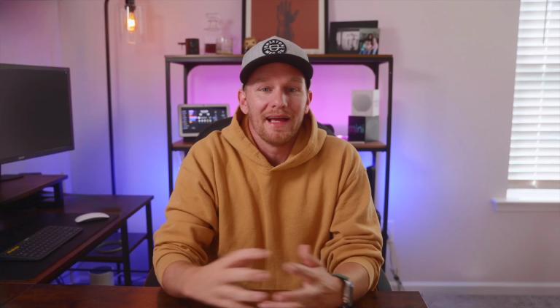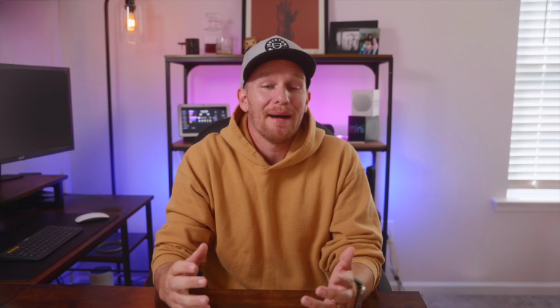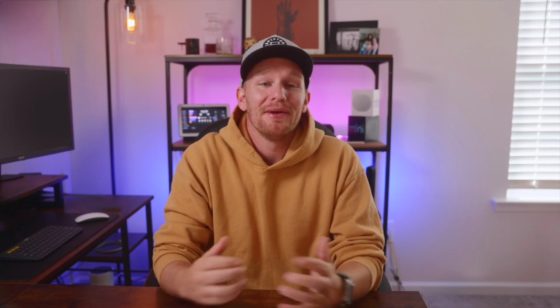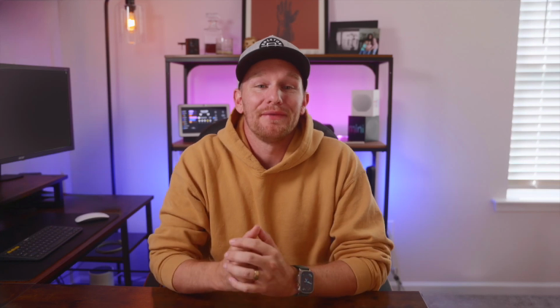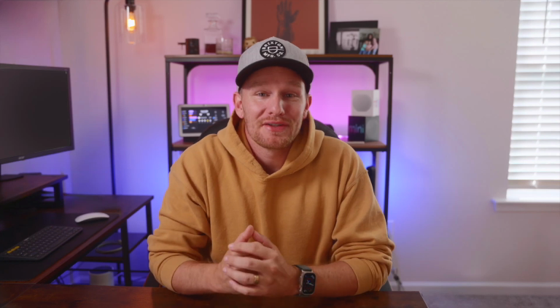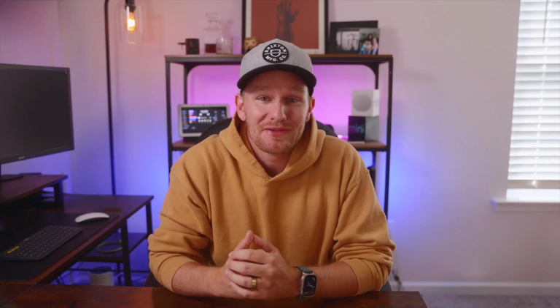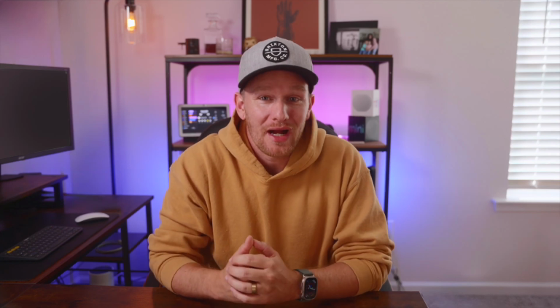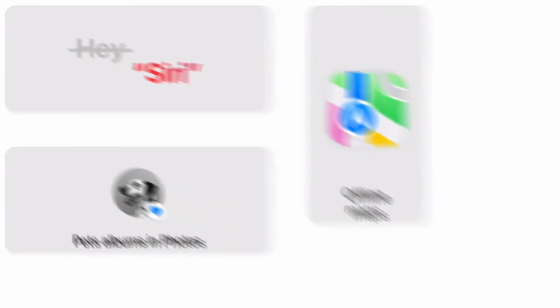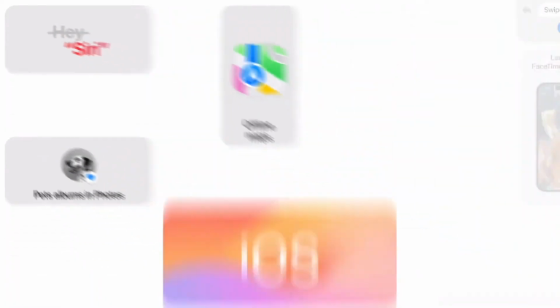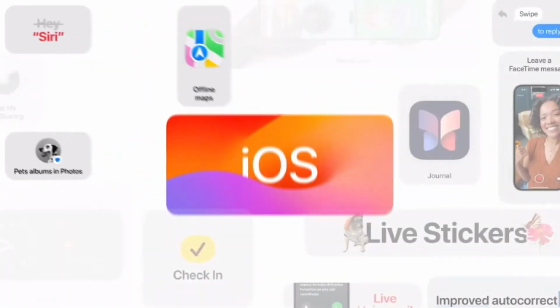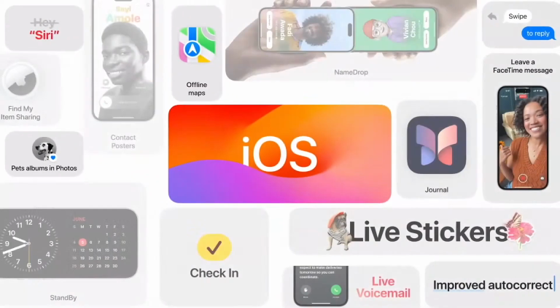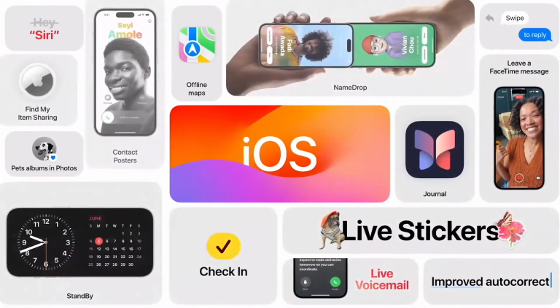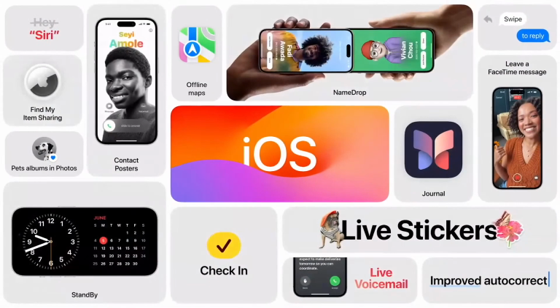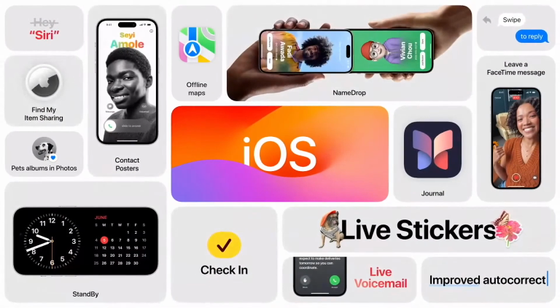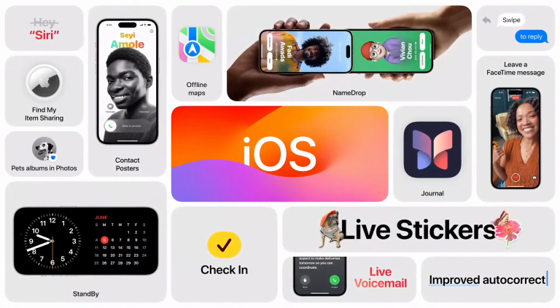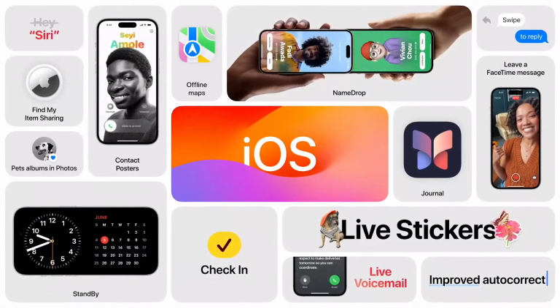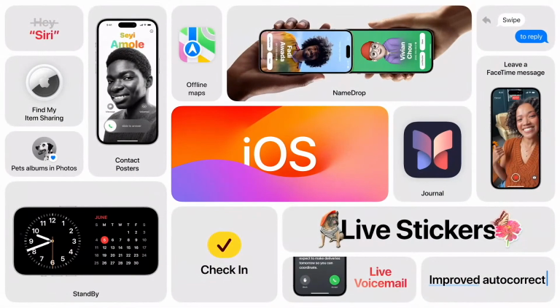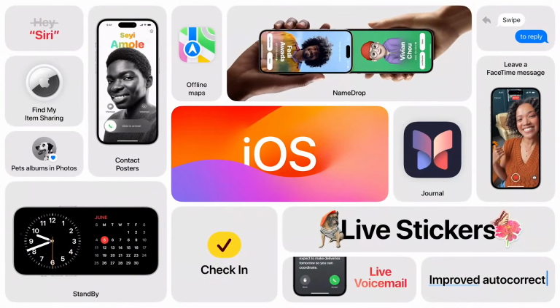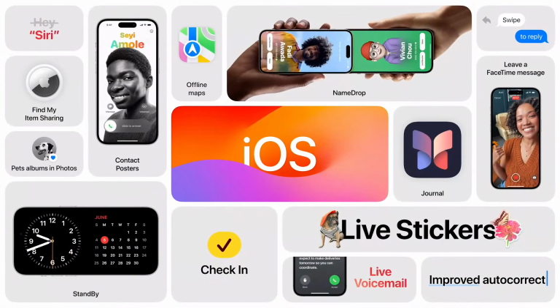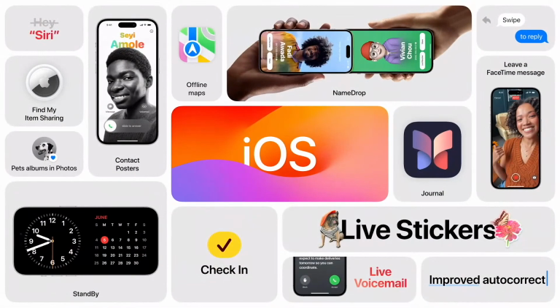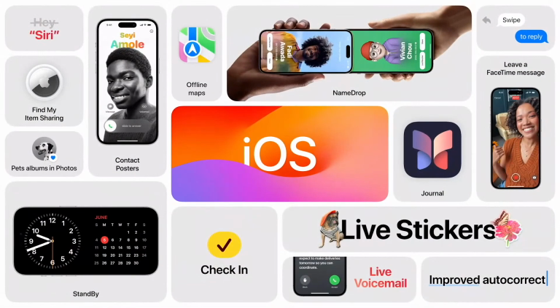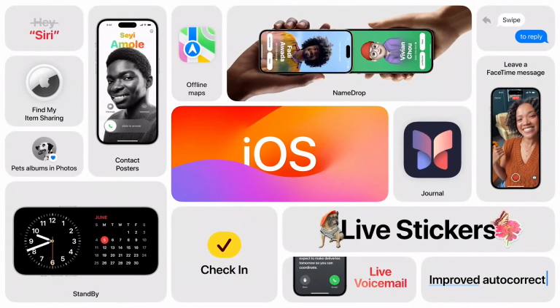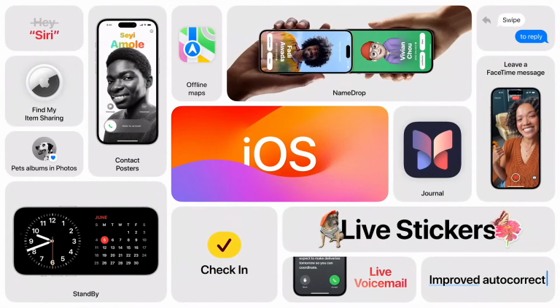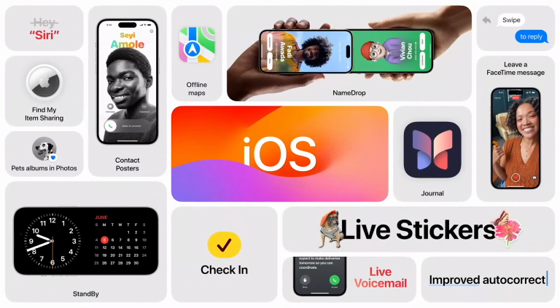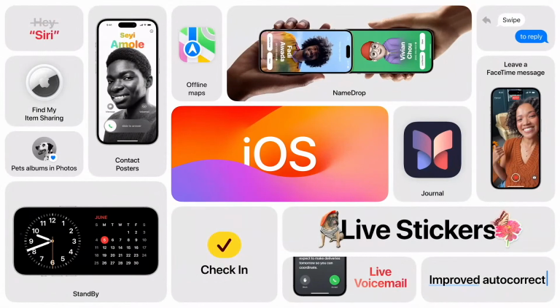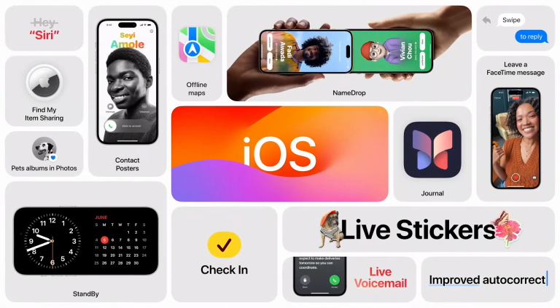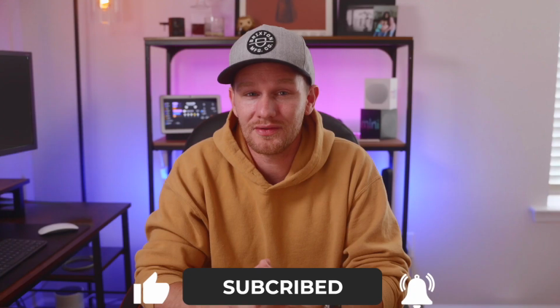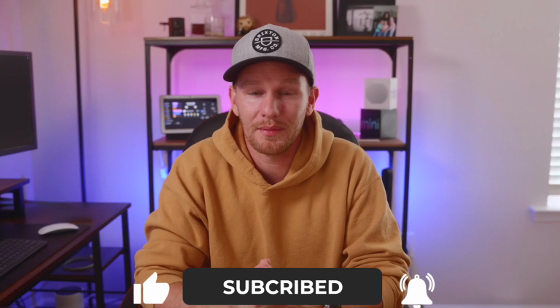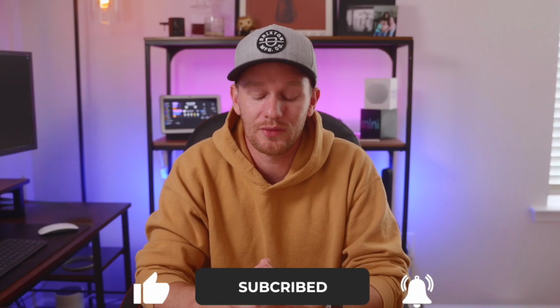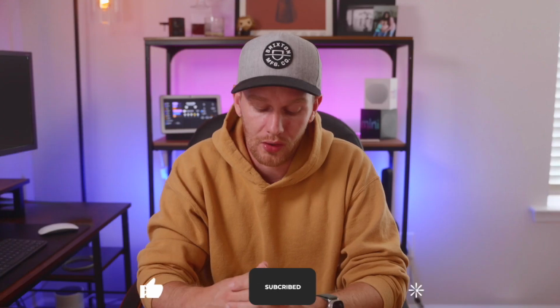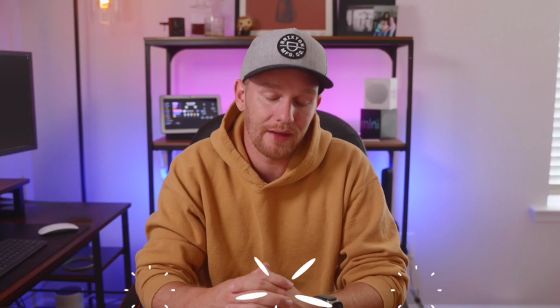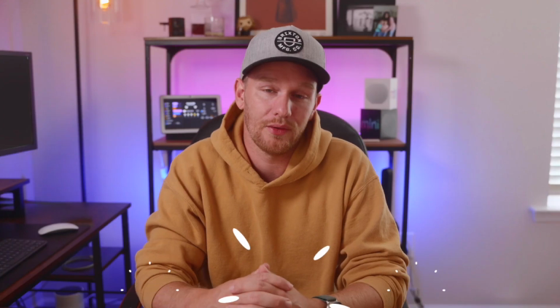Apple has officially dropped iOS 17 today. I'm going to be sharing my five favorite iOS 17 features coming to all iPhones.